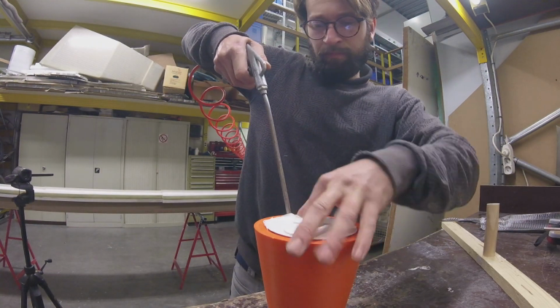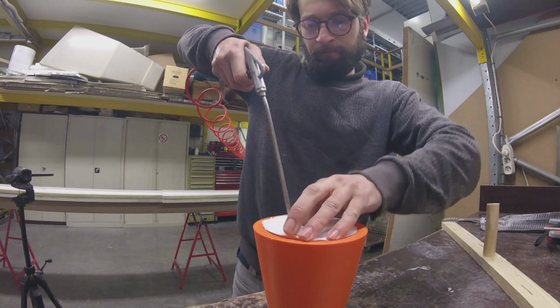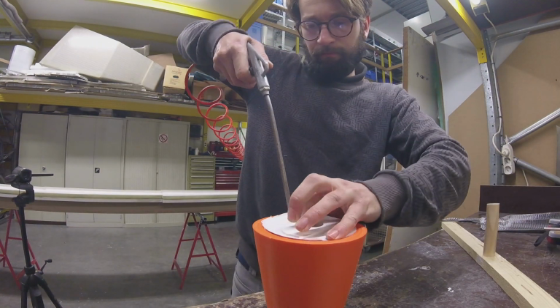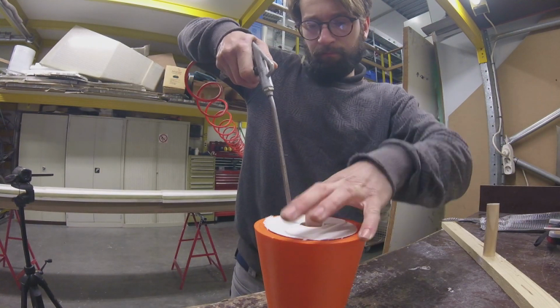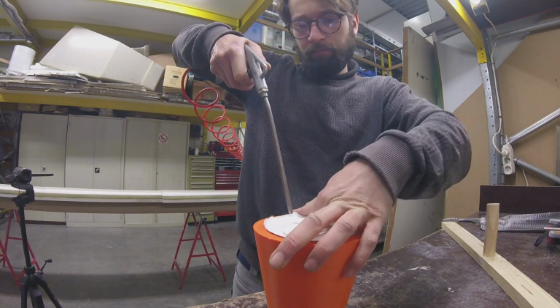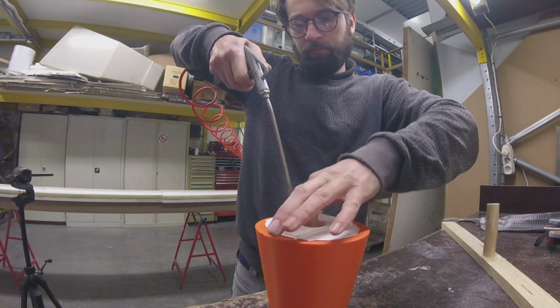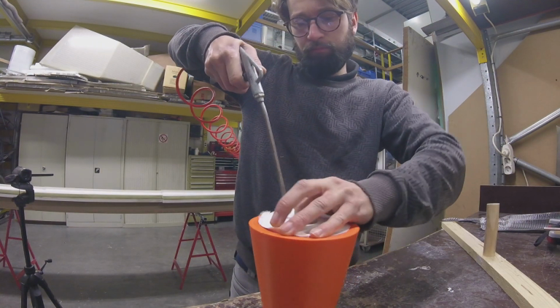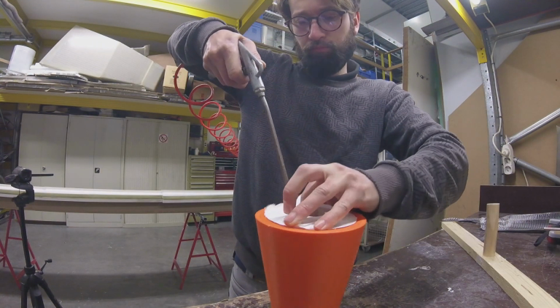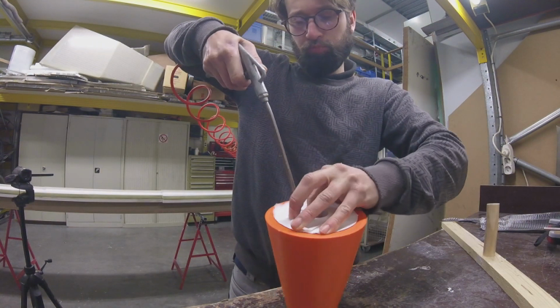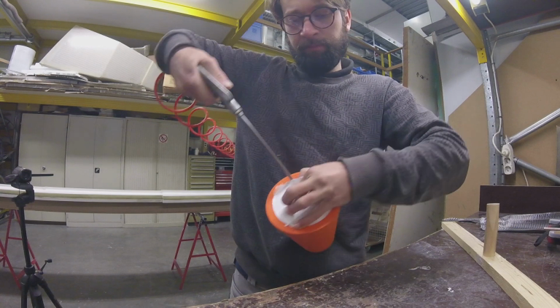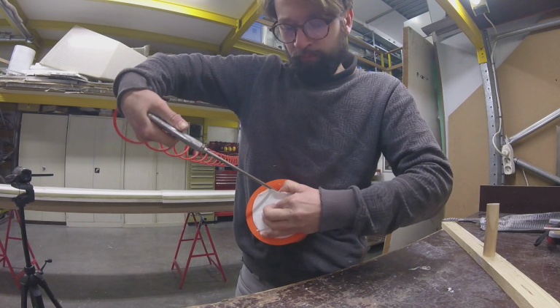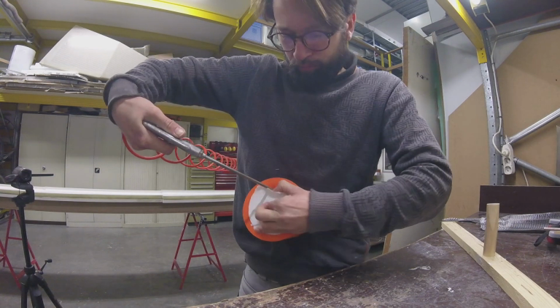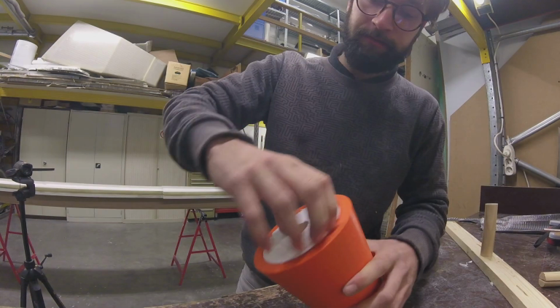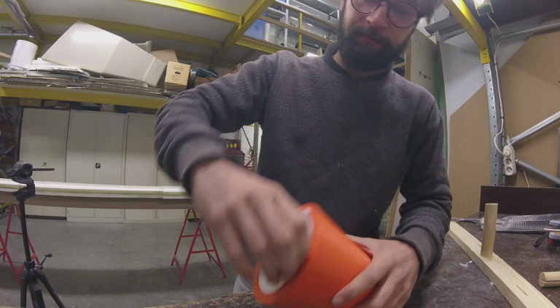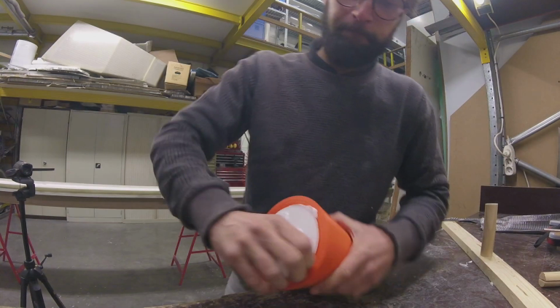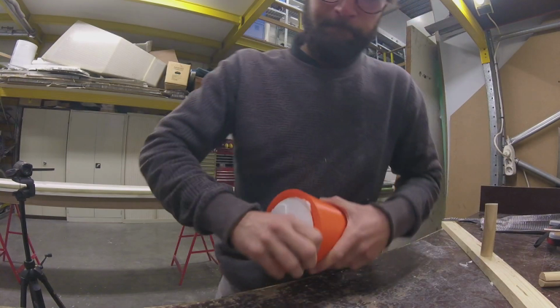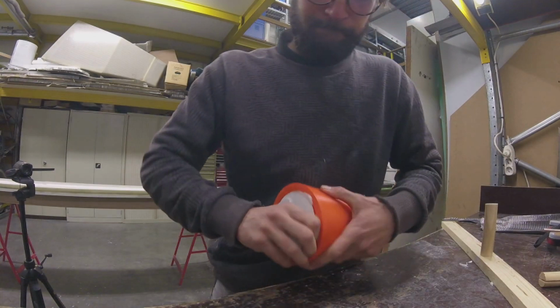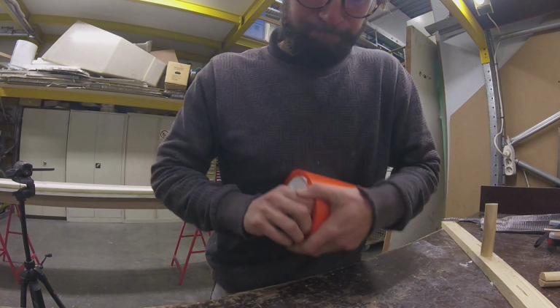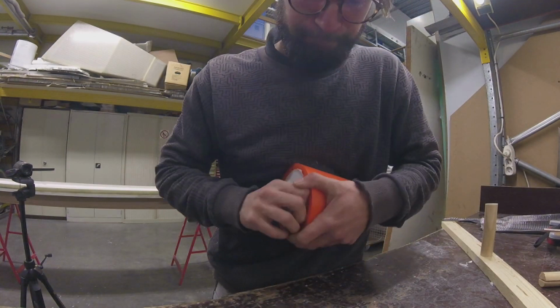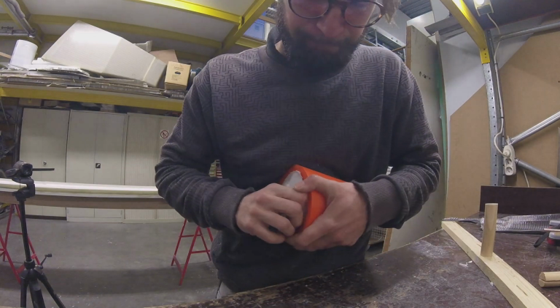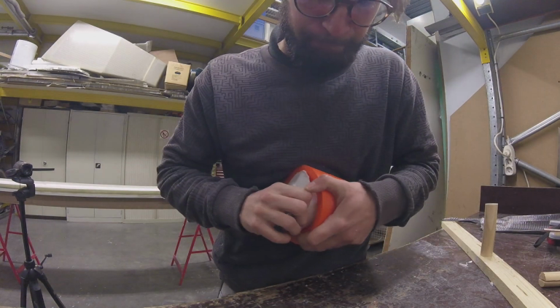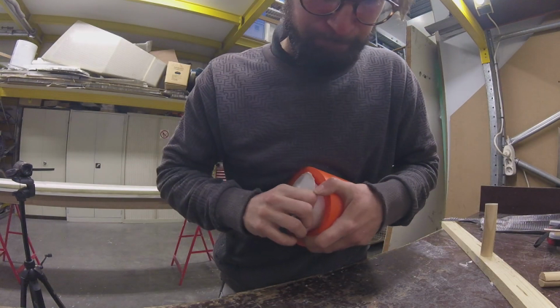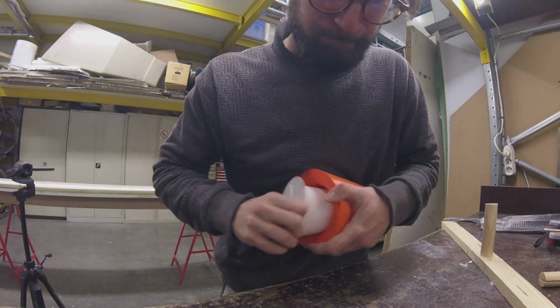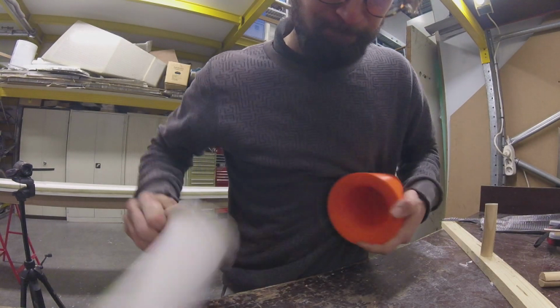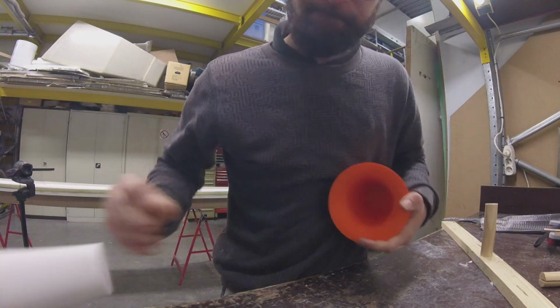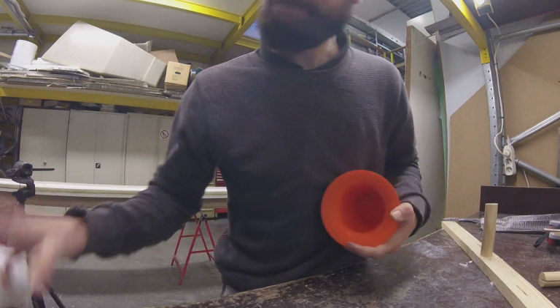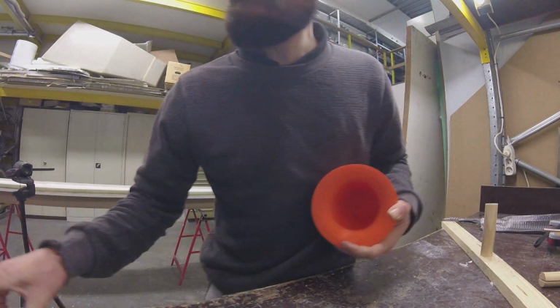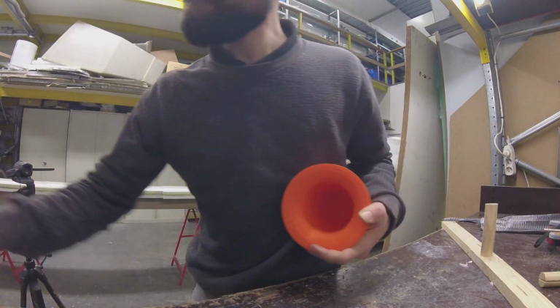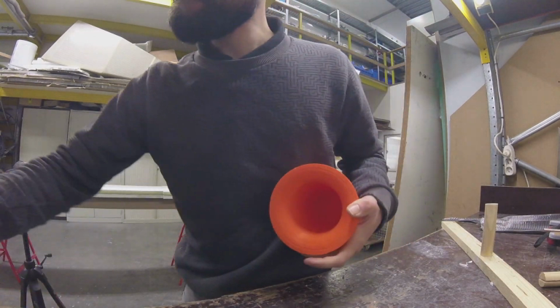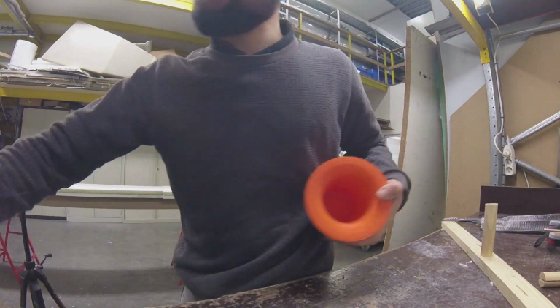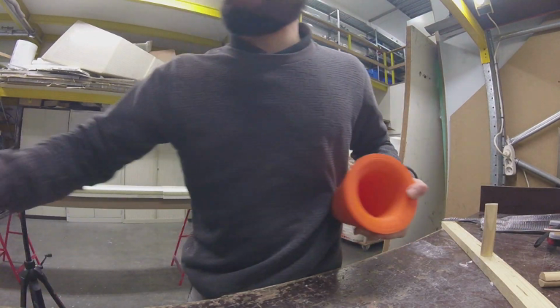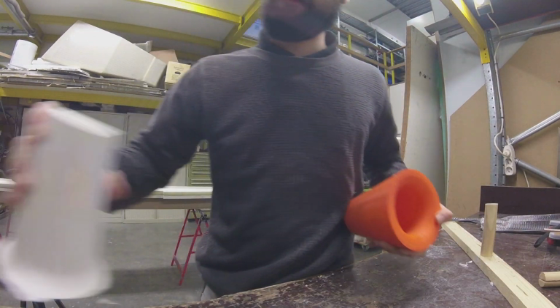After some struggles and some compressed air, the mold could come loose and I was ready for the next step.